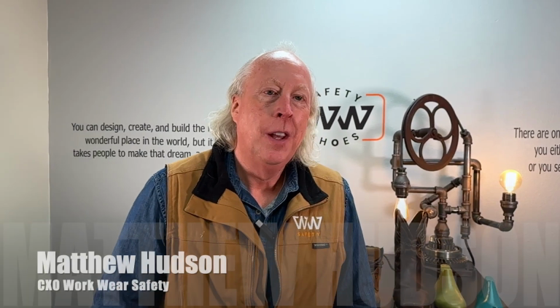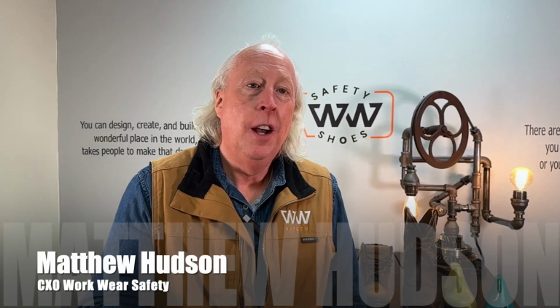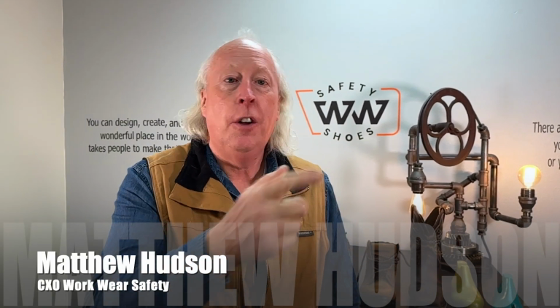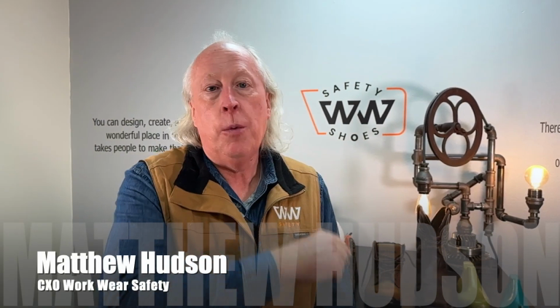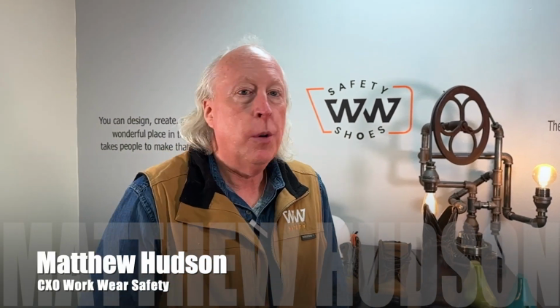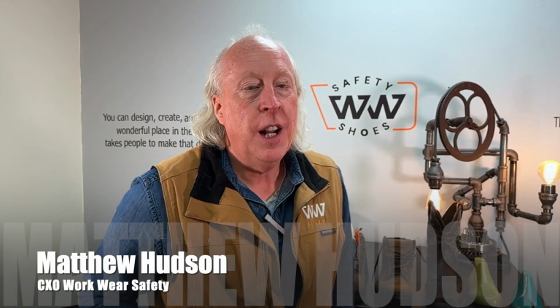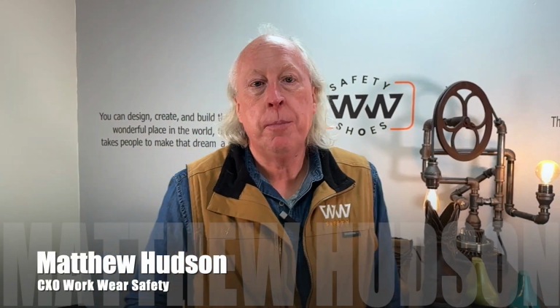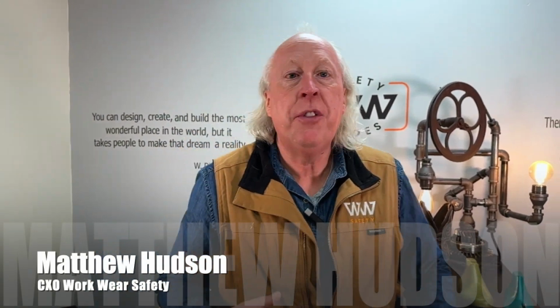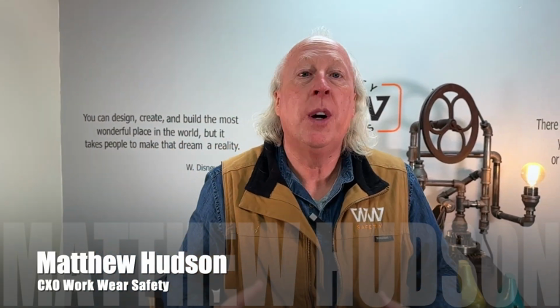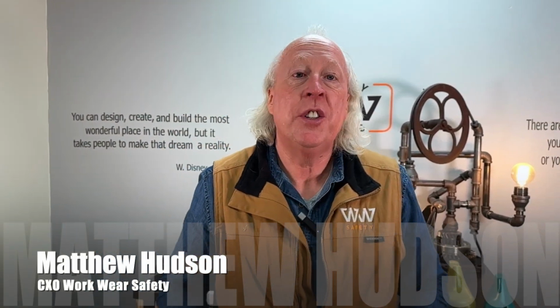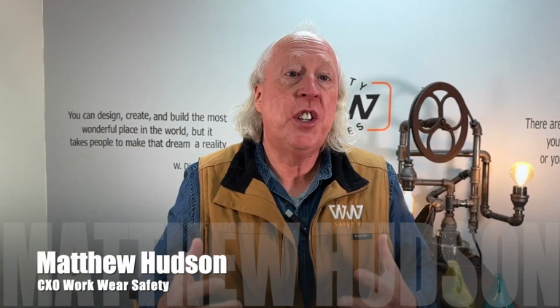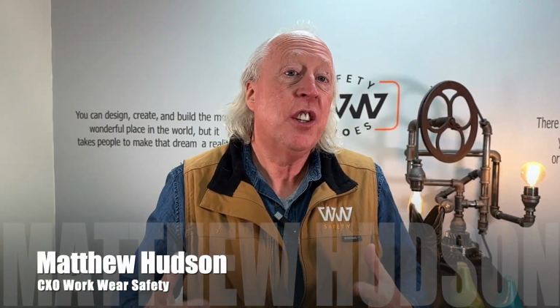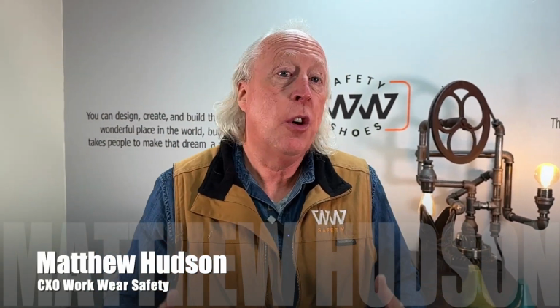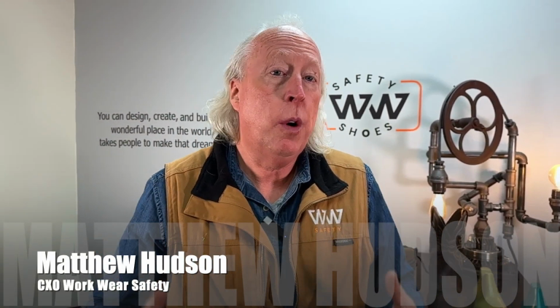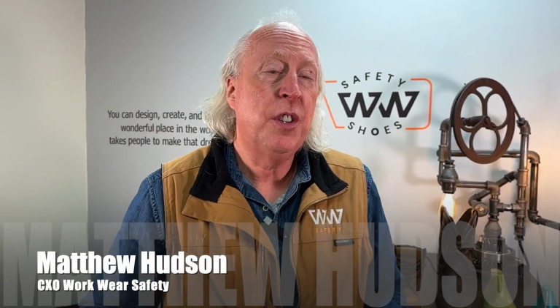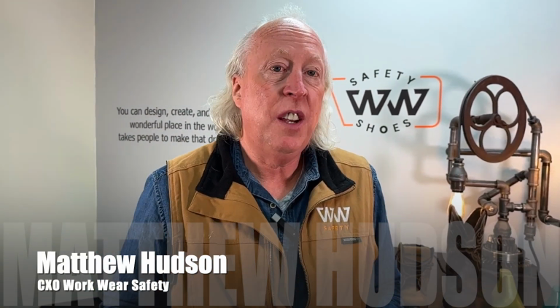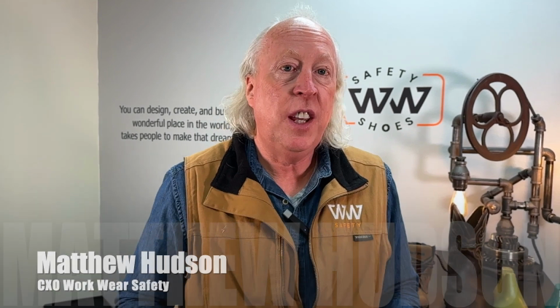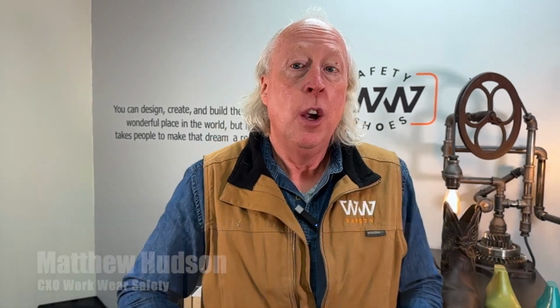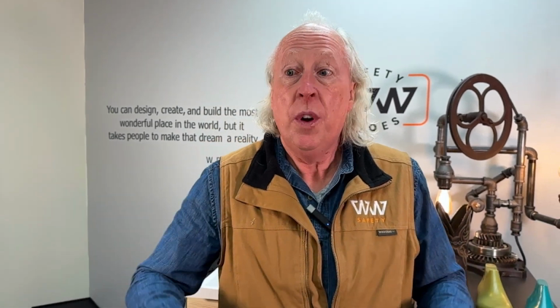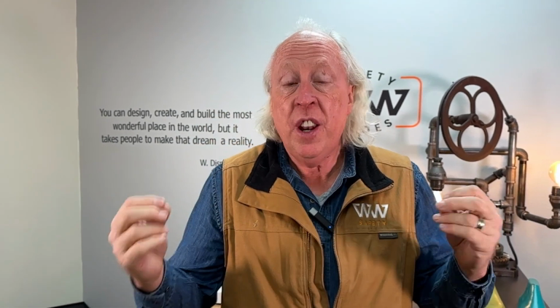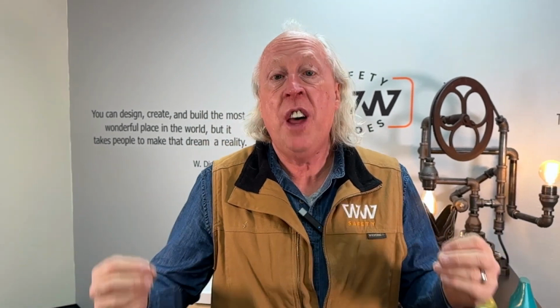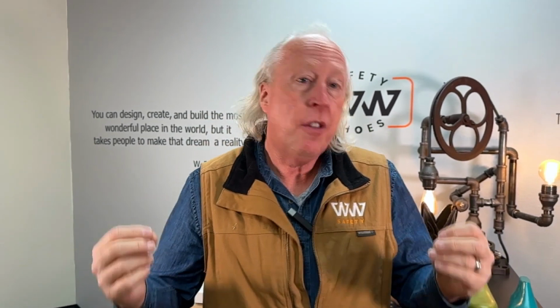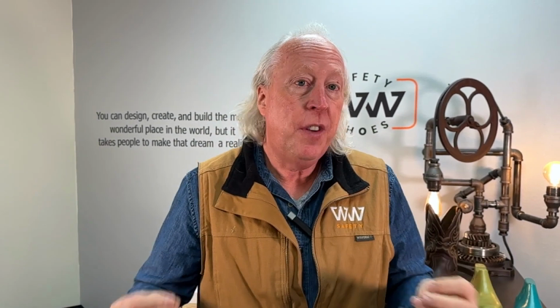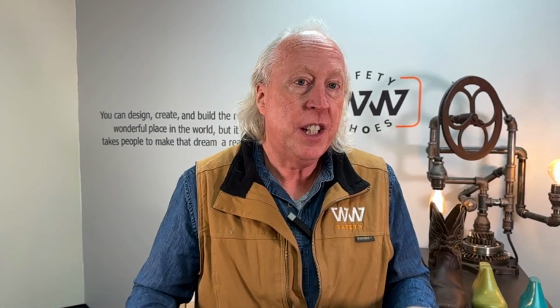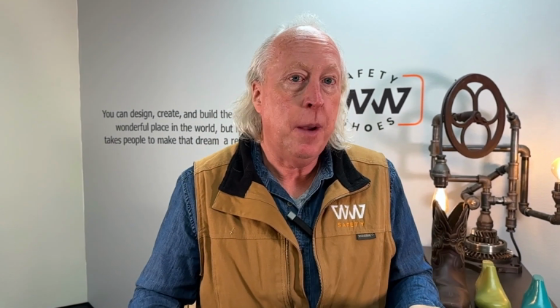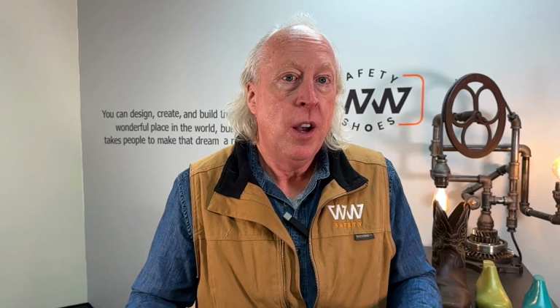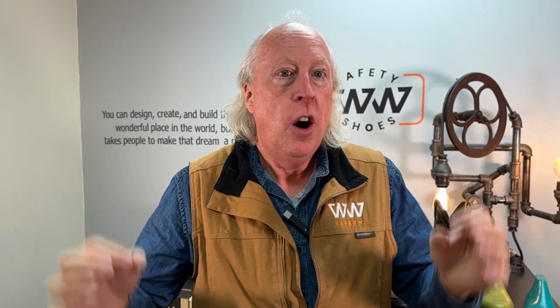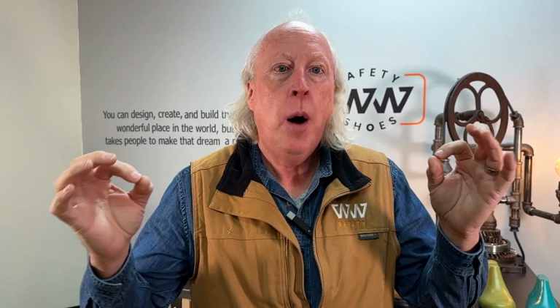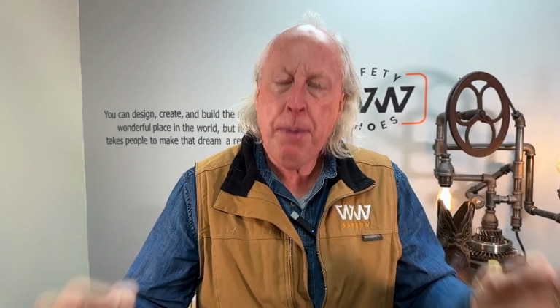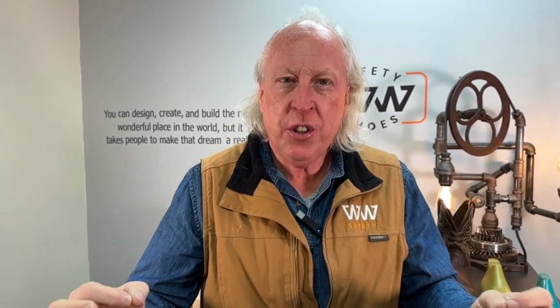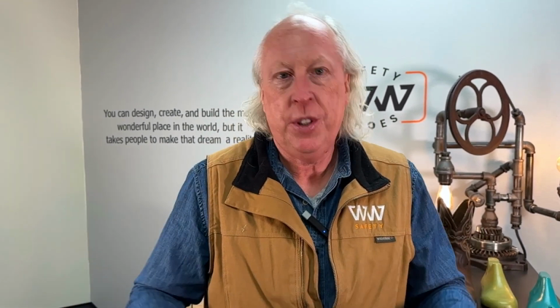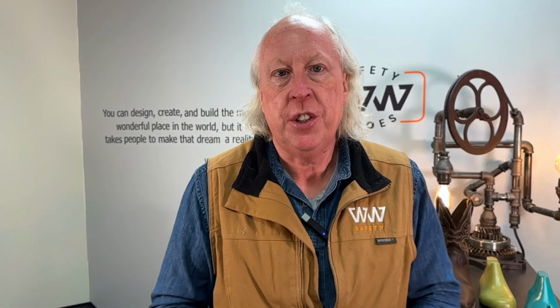Hello there Workwire Nation, Matthew Hudson, CXO at Workwire Safety with another fit tip on puncture resistance.